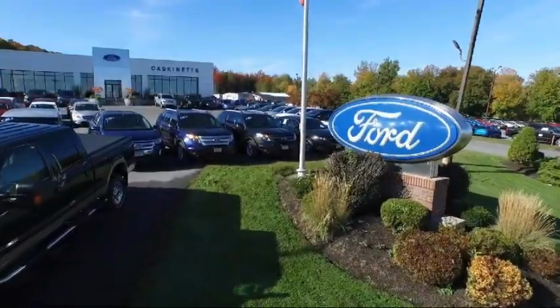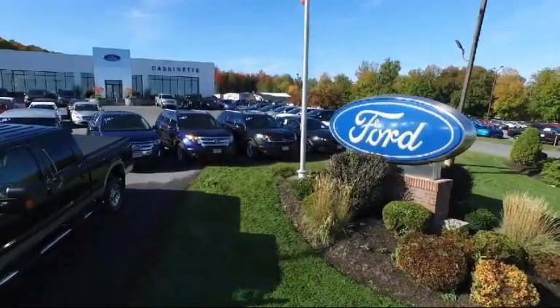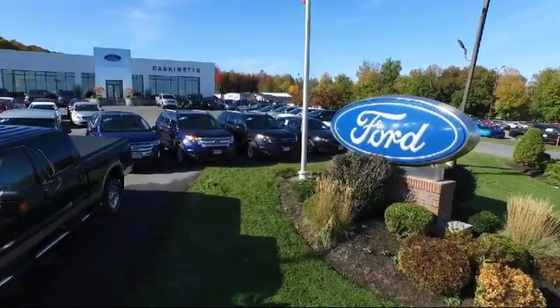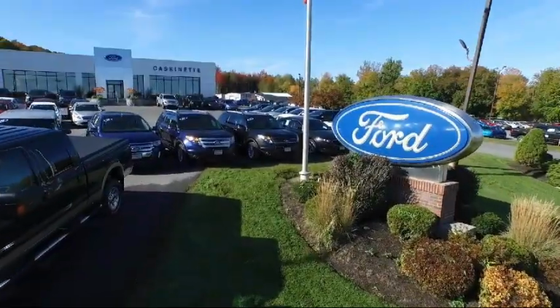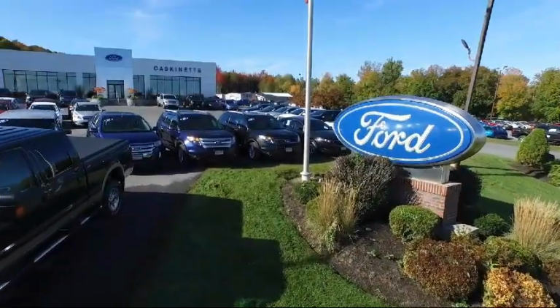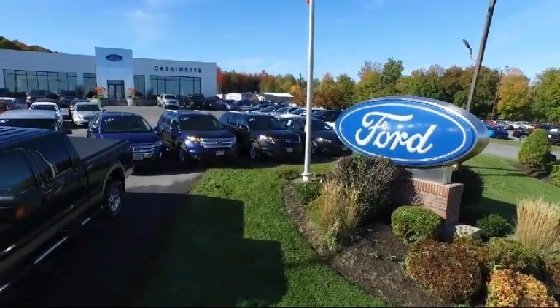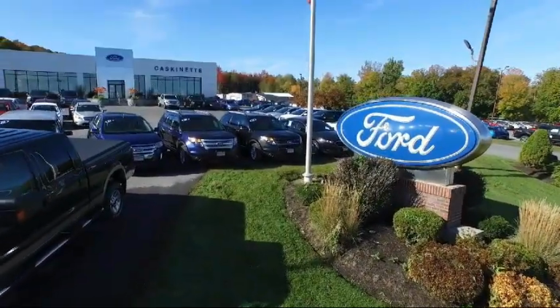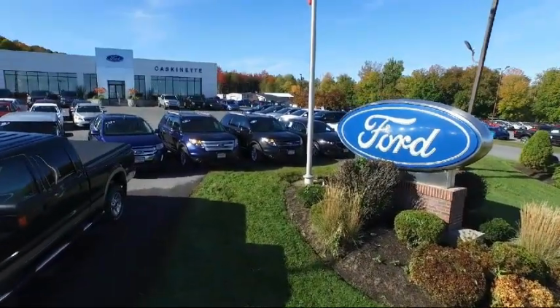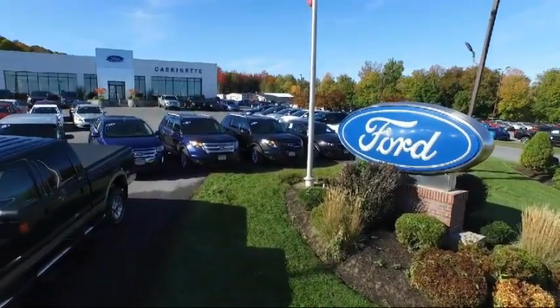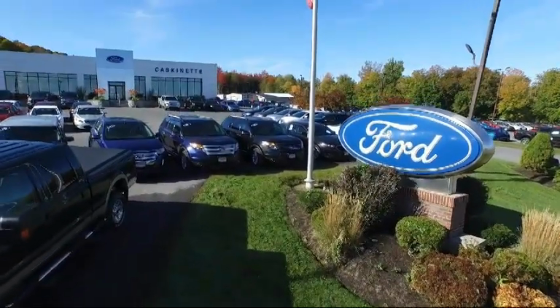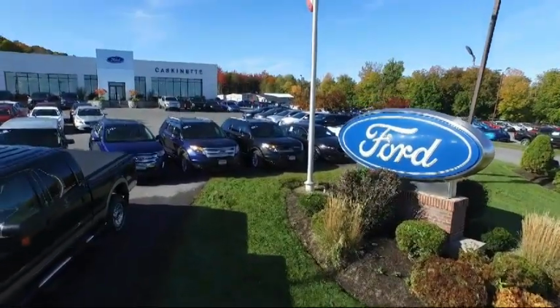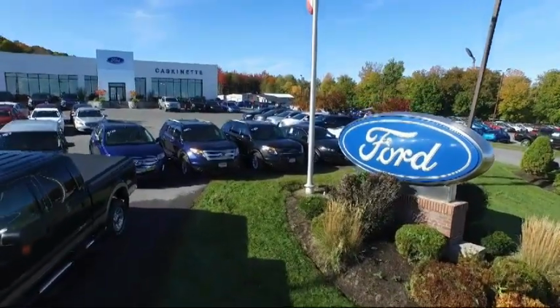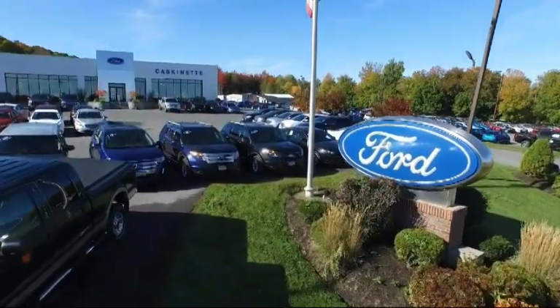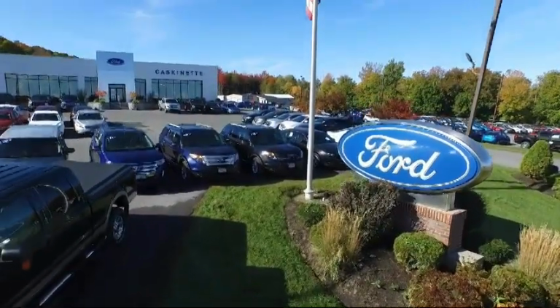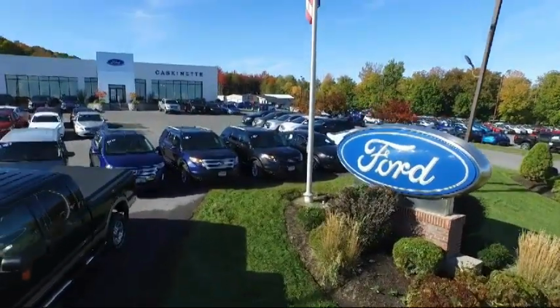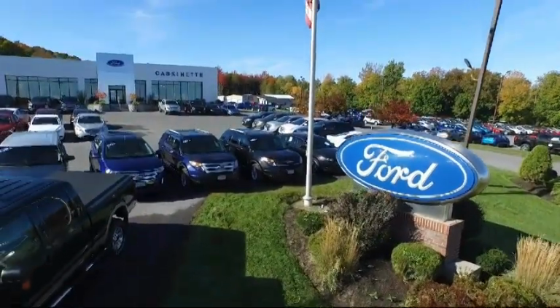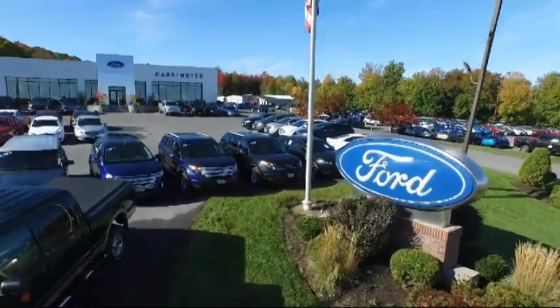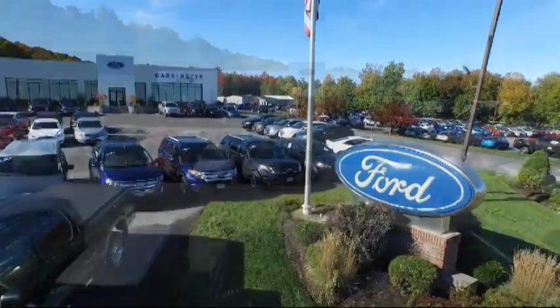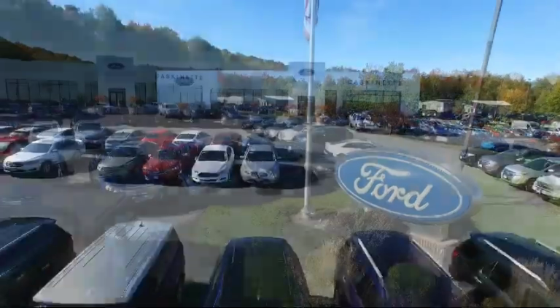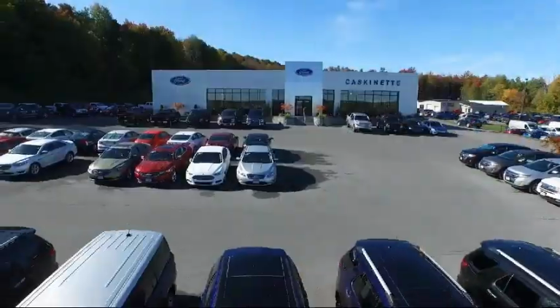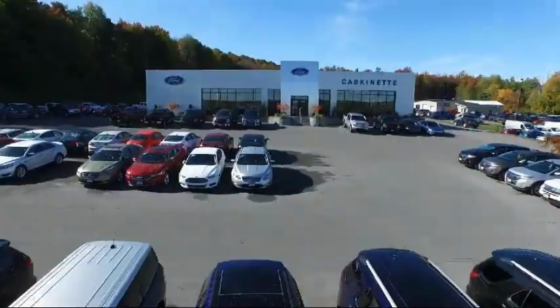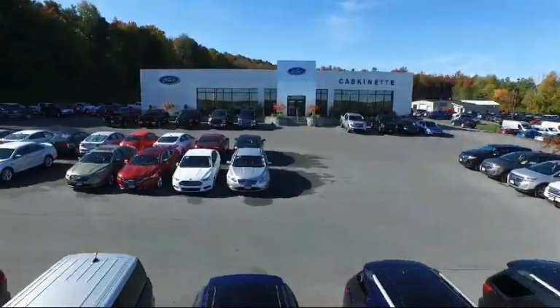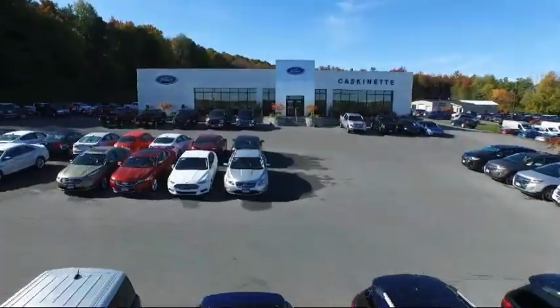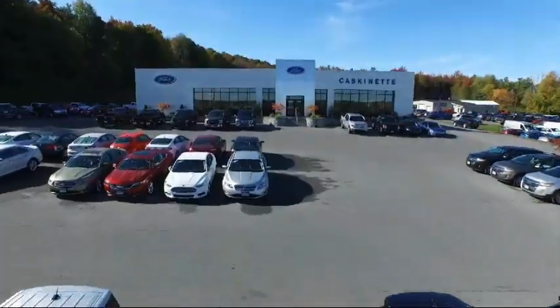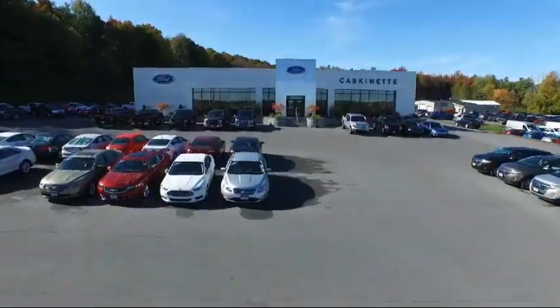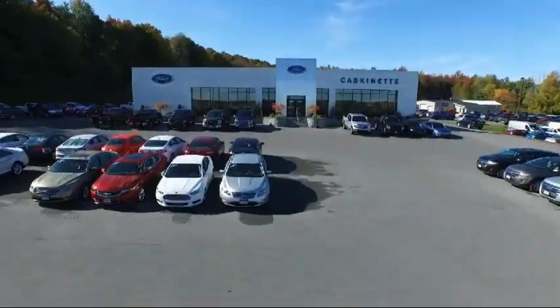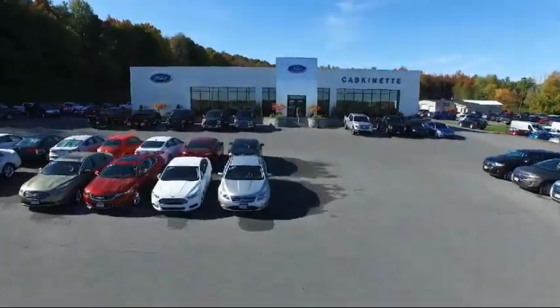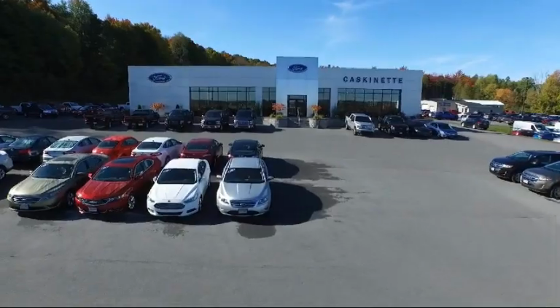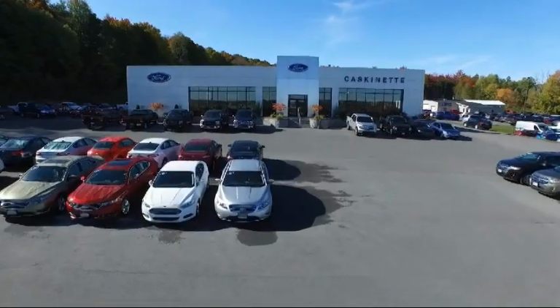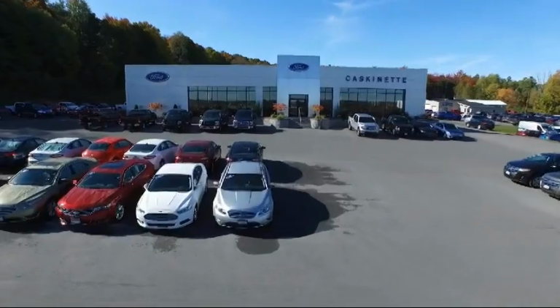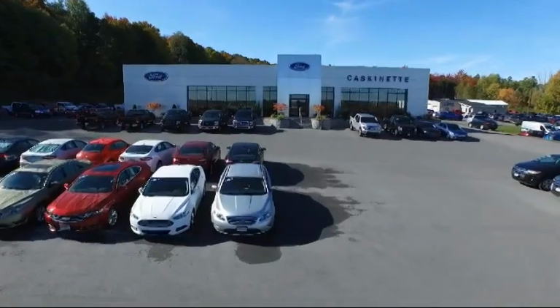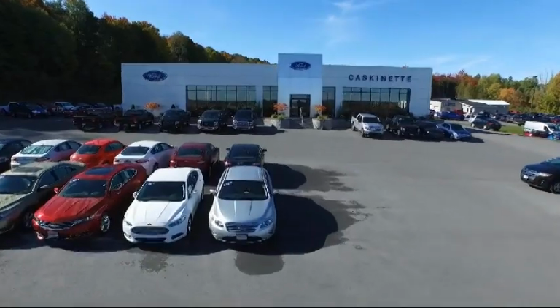Welcome to Casconet Ford, and here's a look at another one of our great vehicles from our extensive inventory.